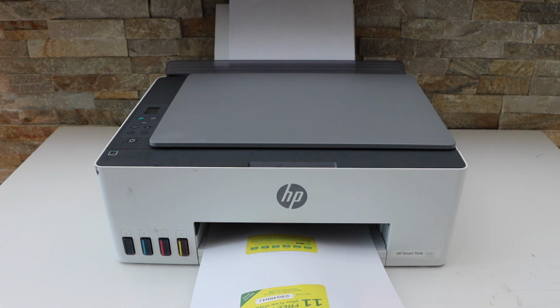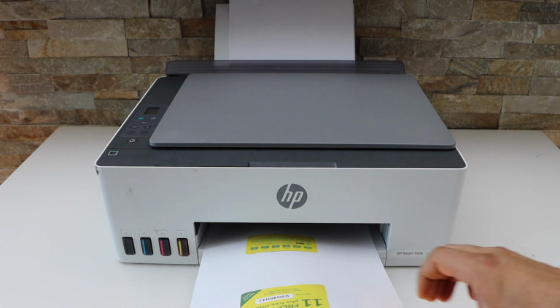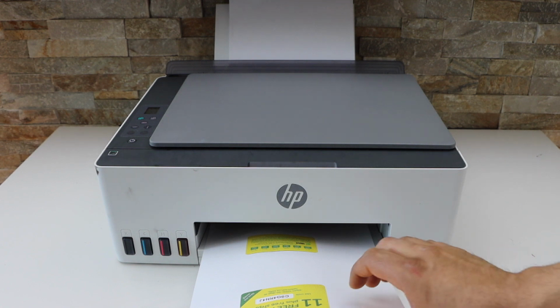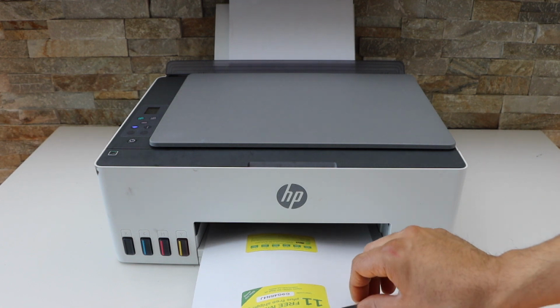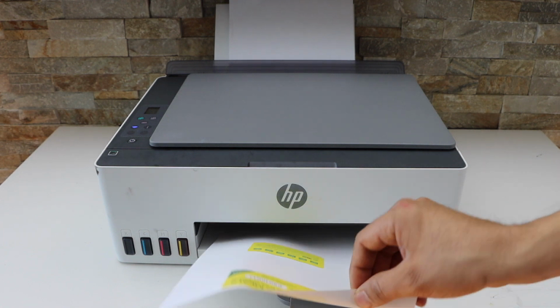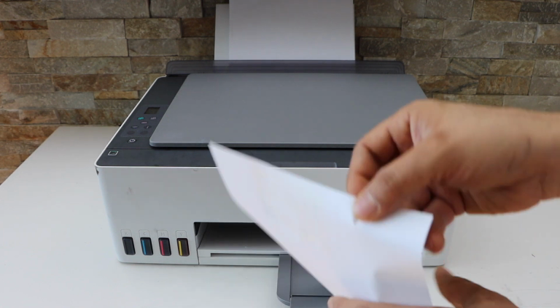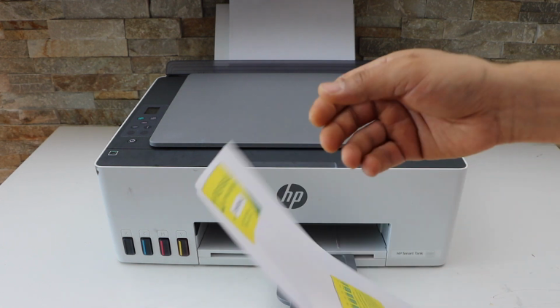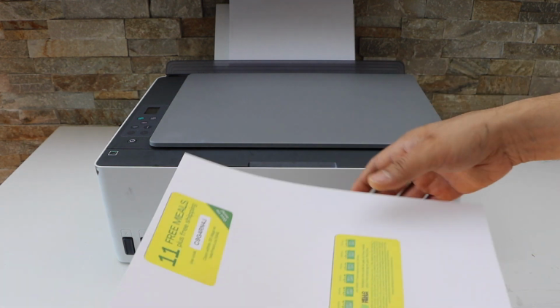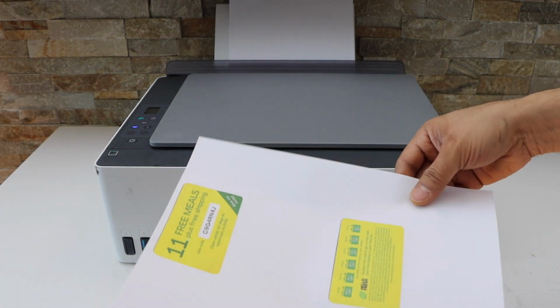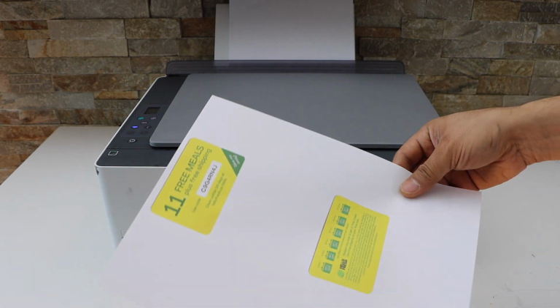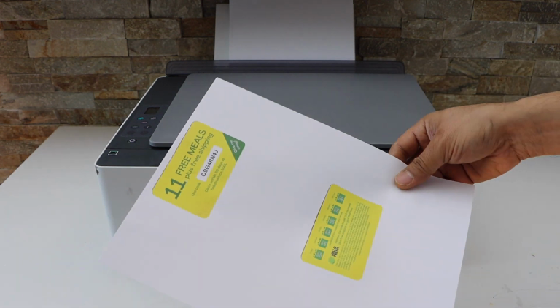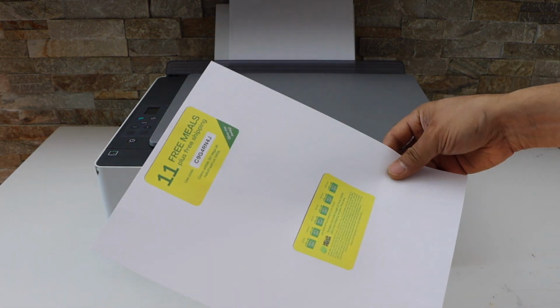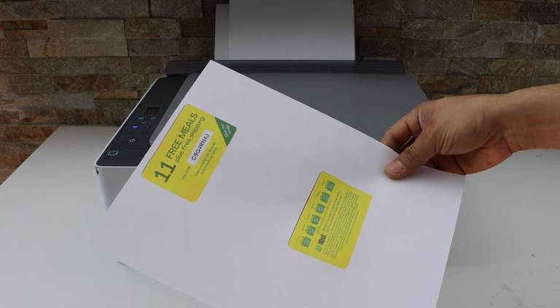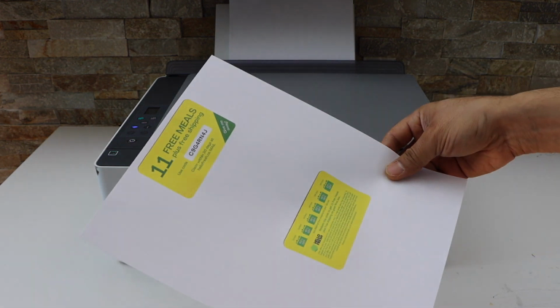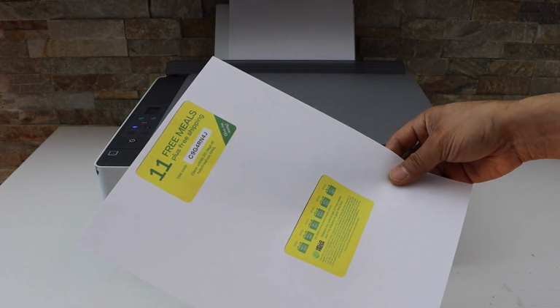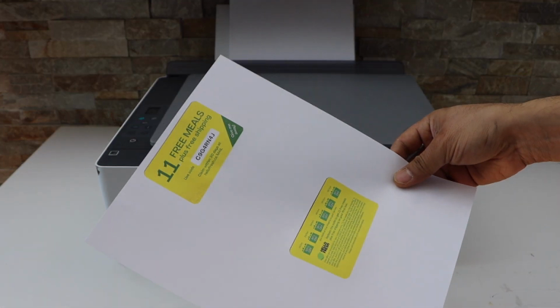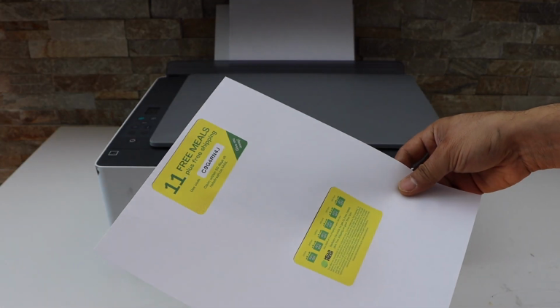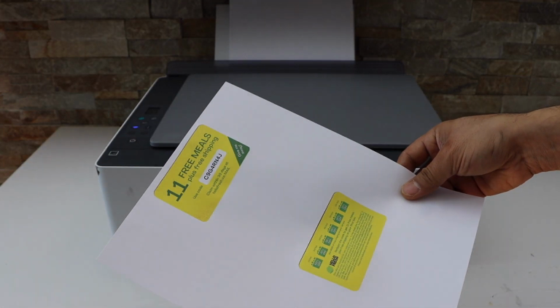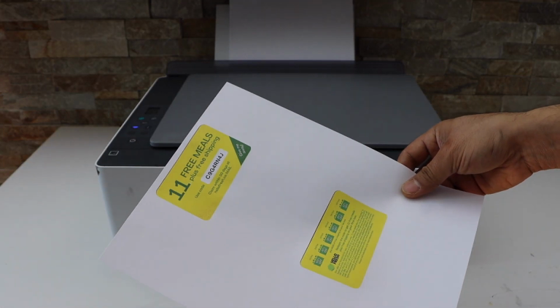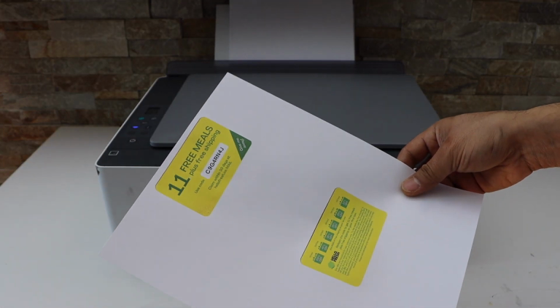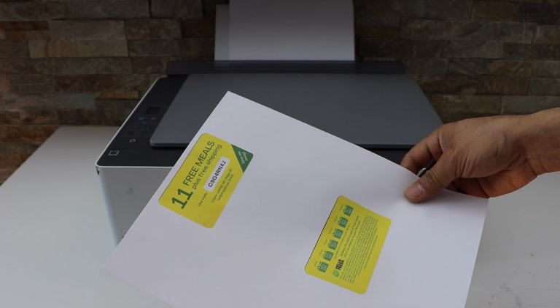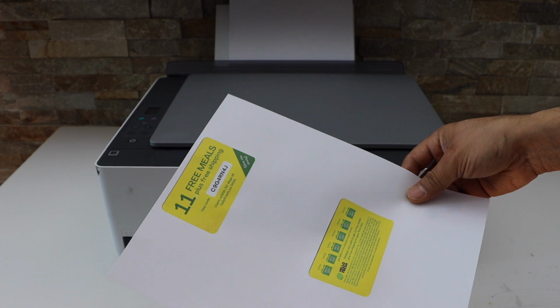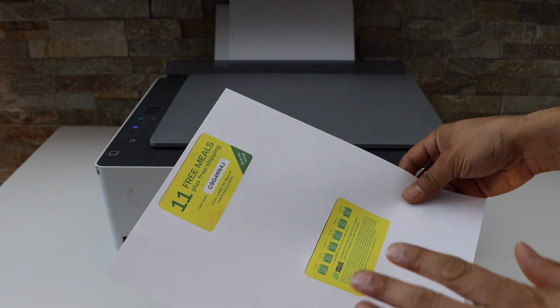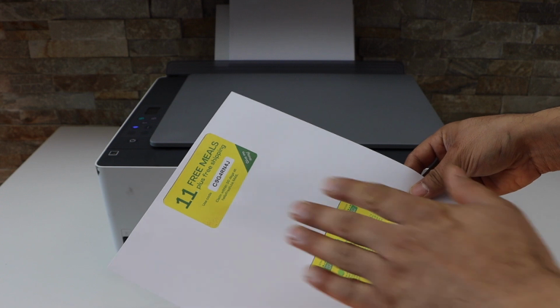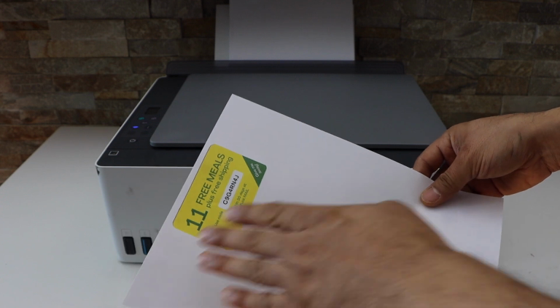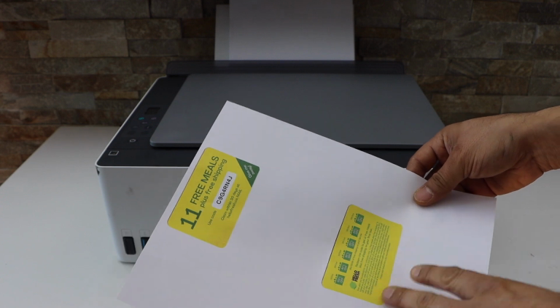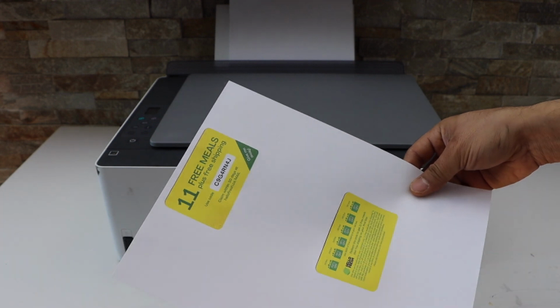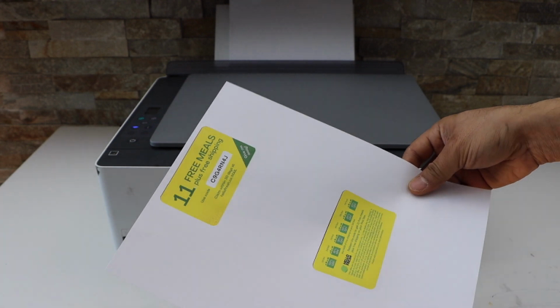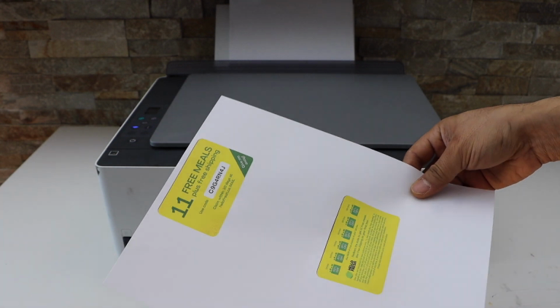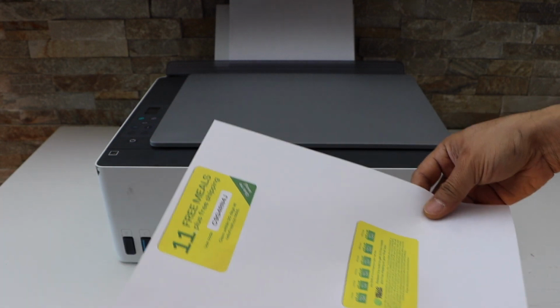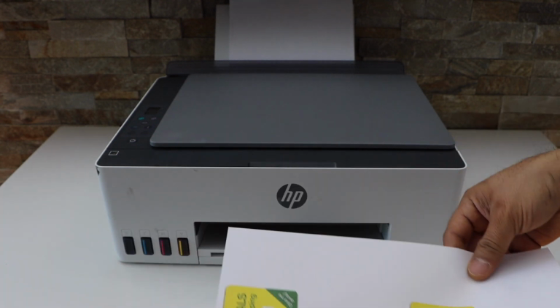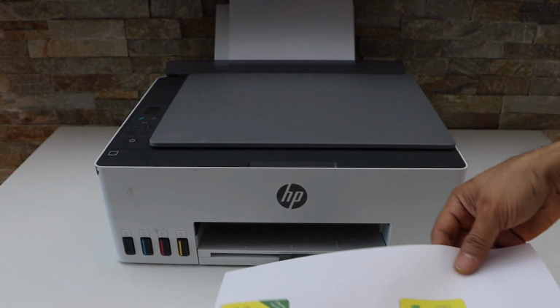Let's see the result — you can see we have perfectly copied the ID from both sides on the same side of the page.